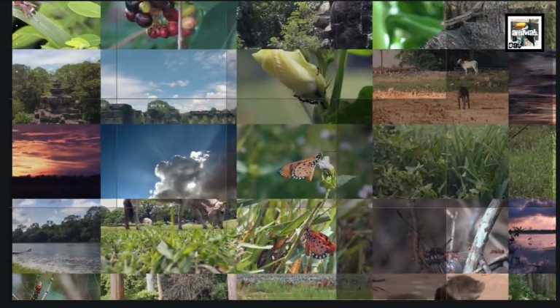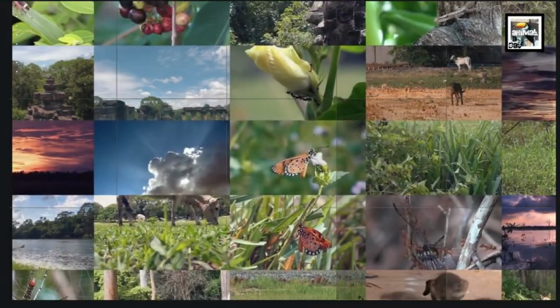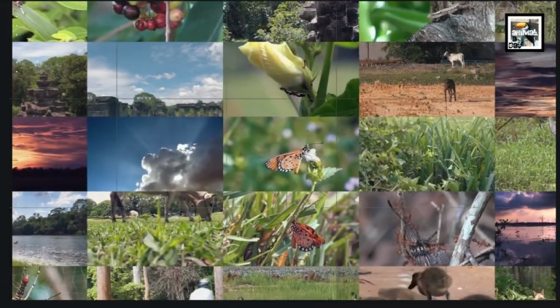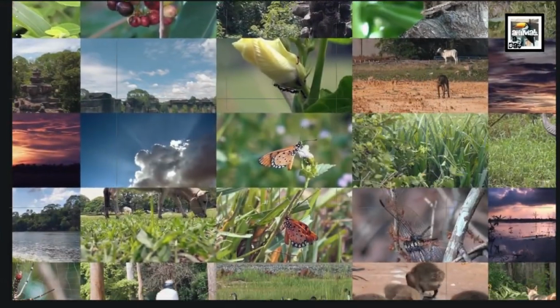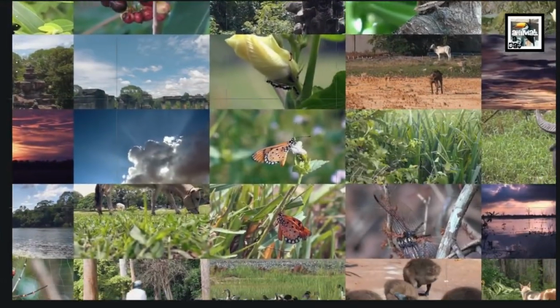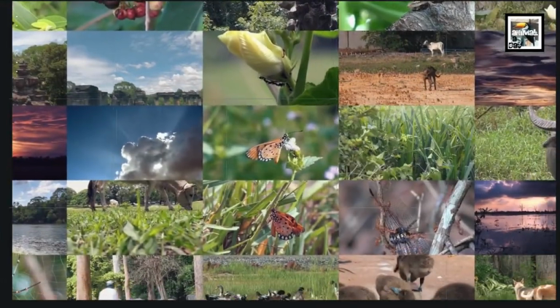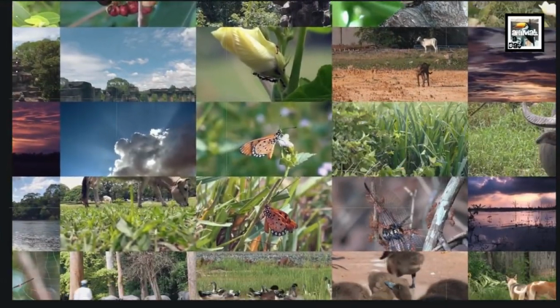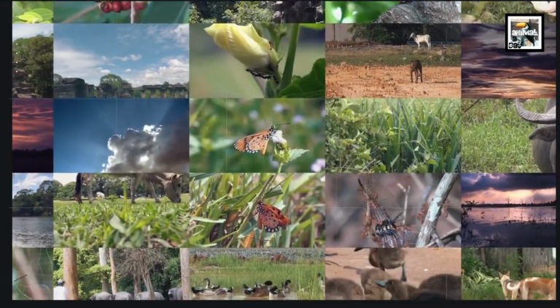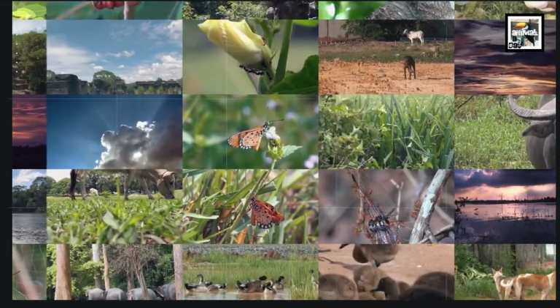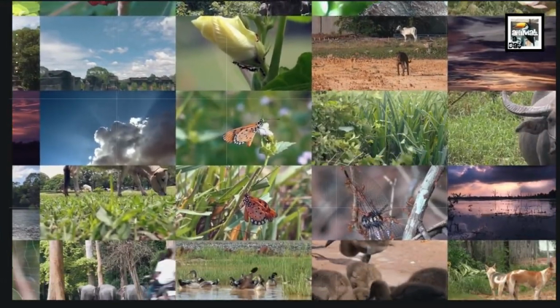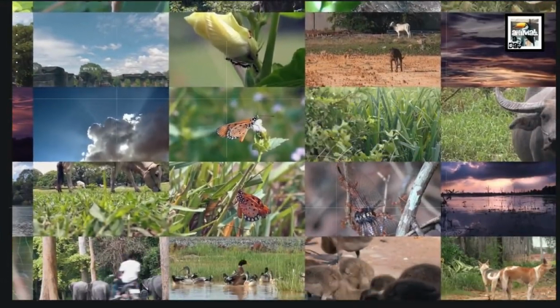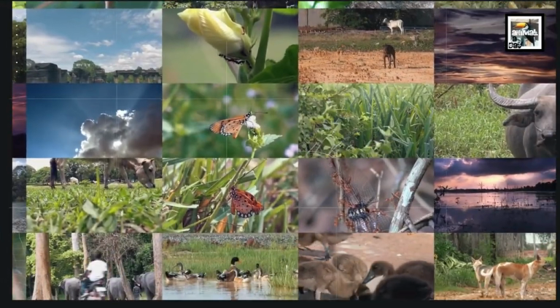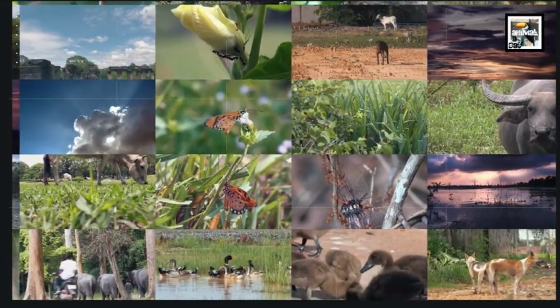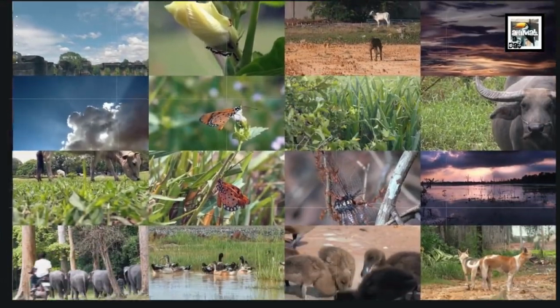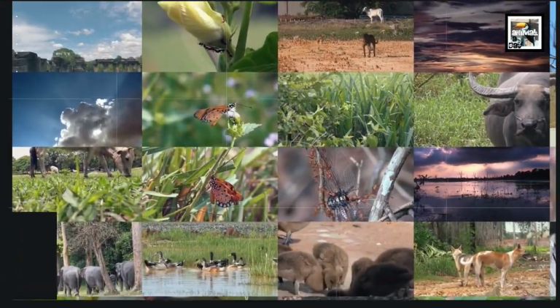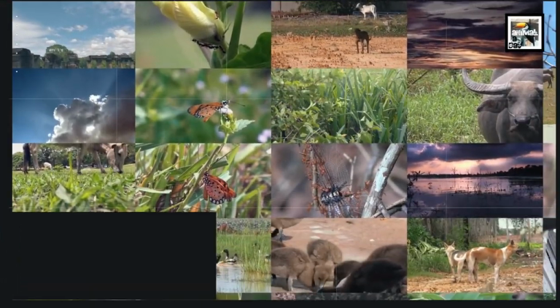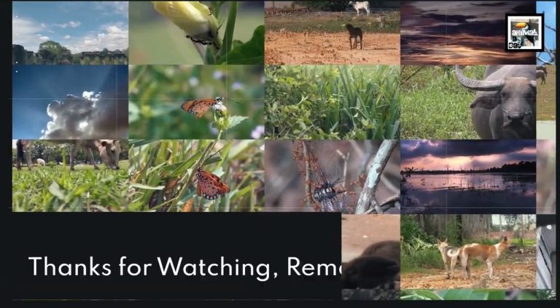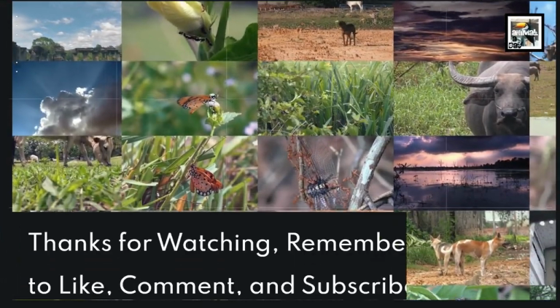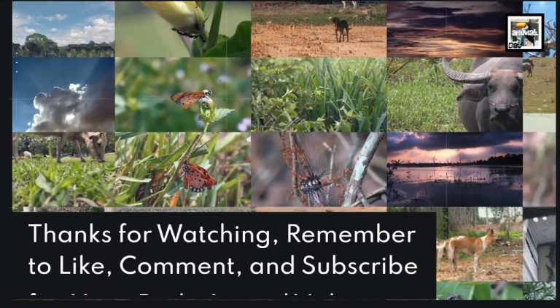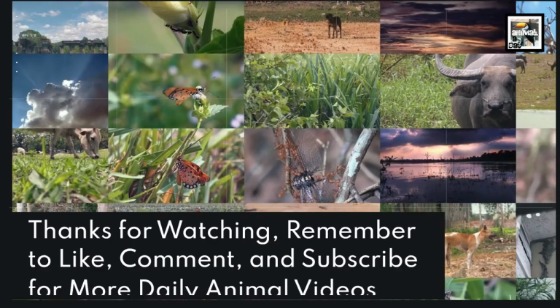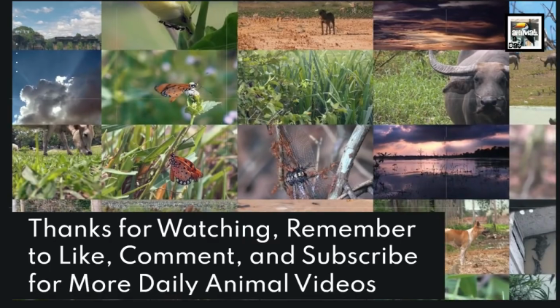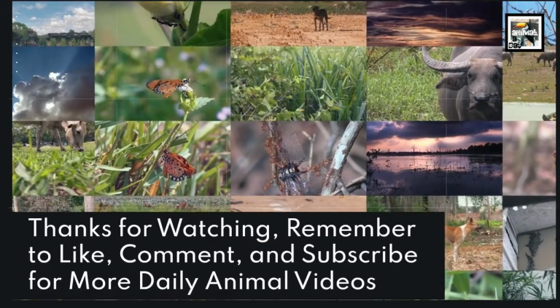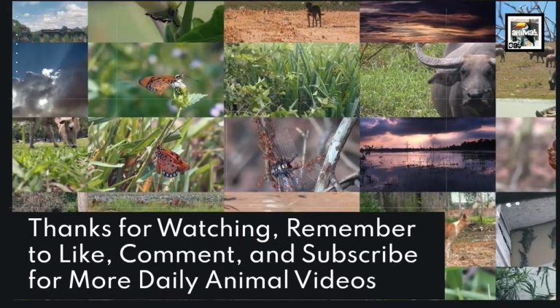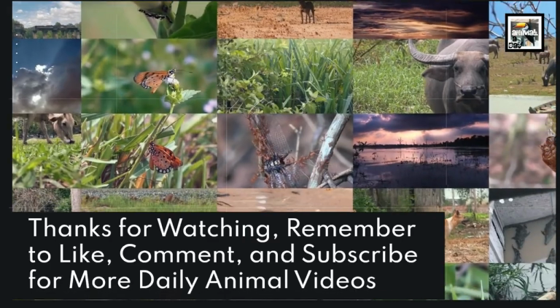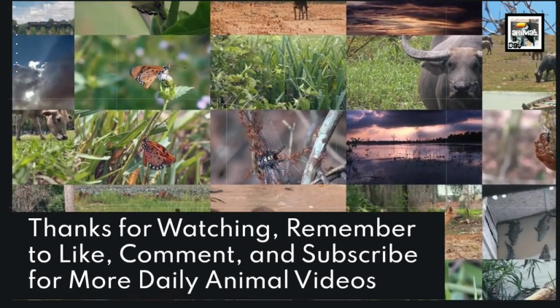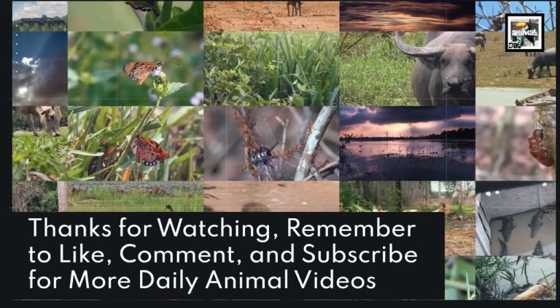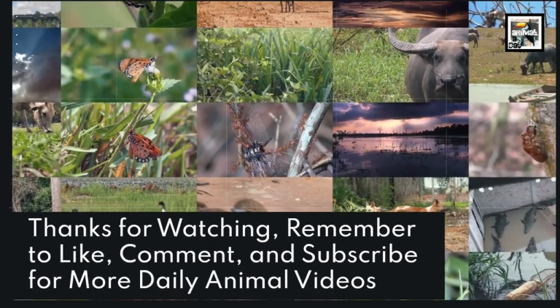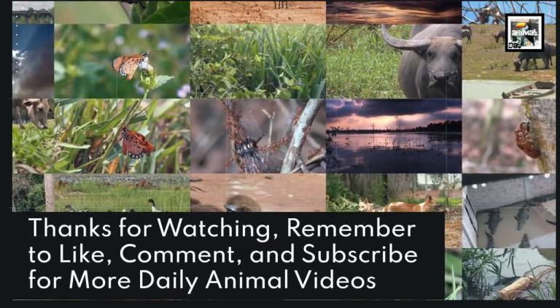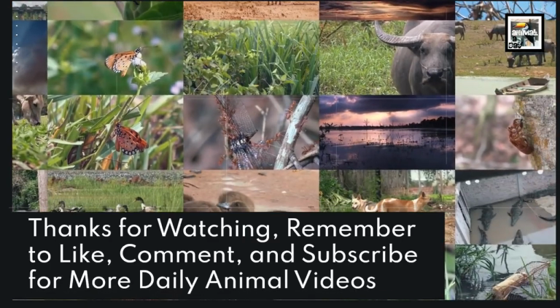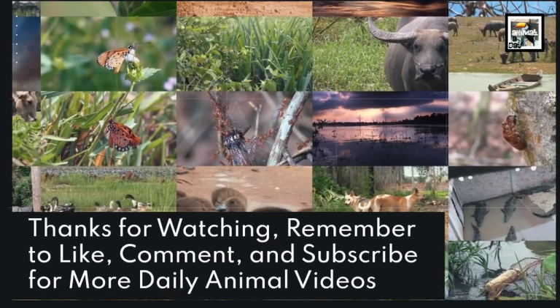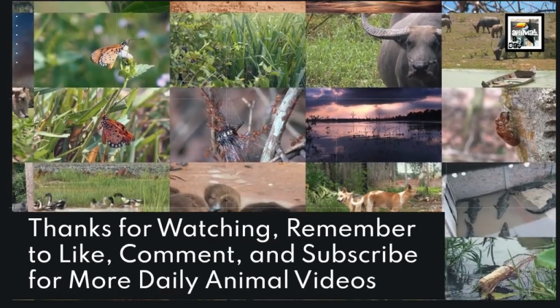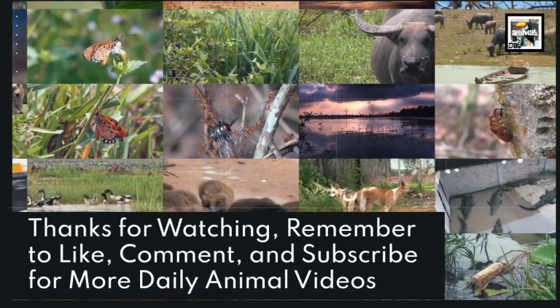Thanks for watching. Remember to like, comment, and subscribe for more daily animal videos!